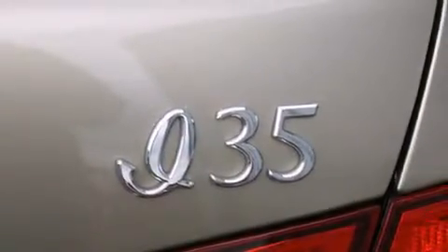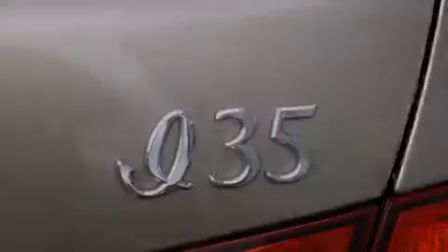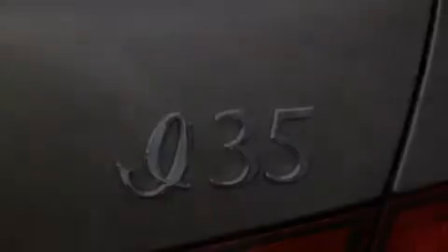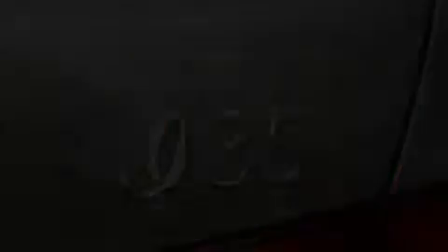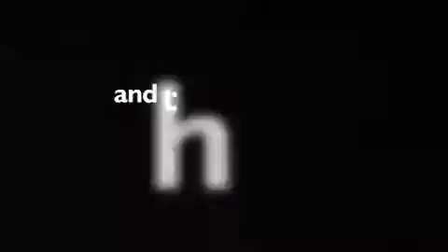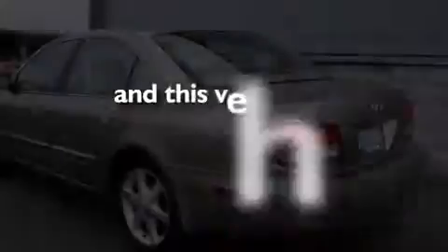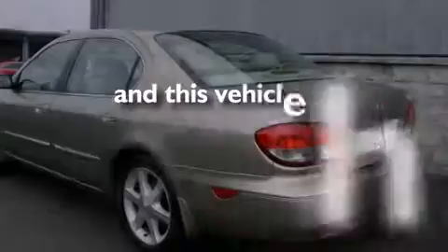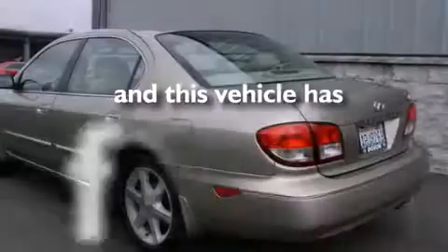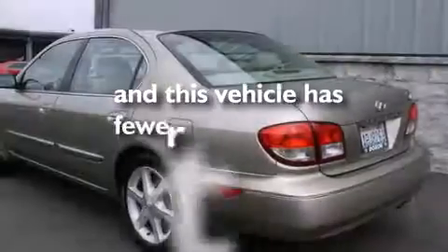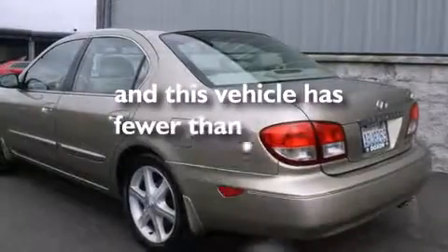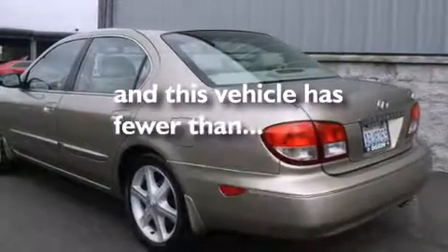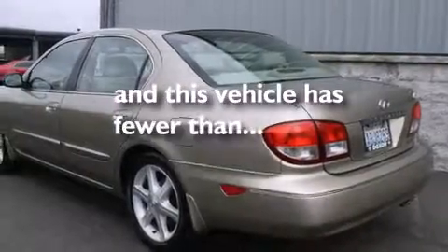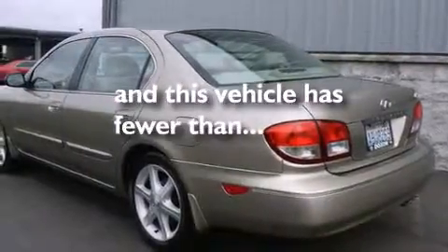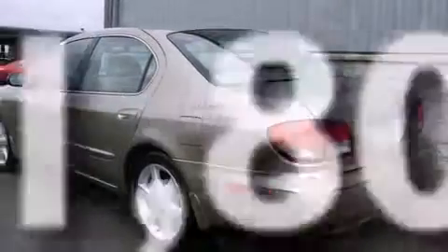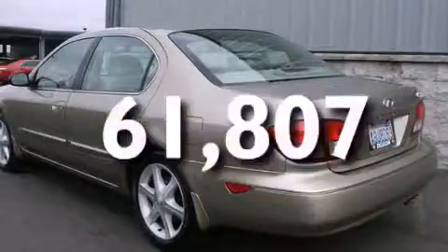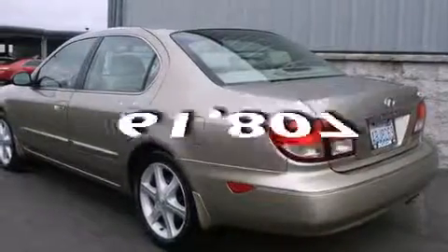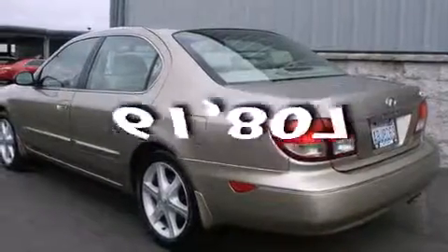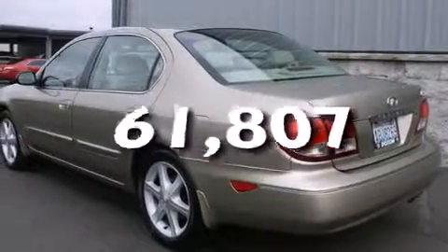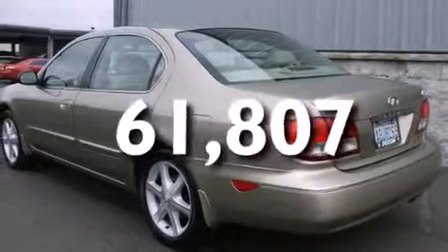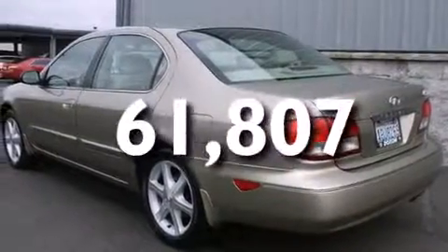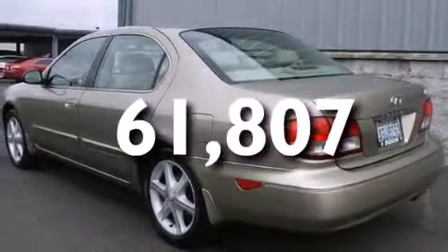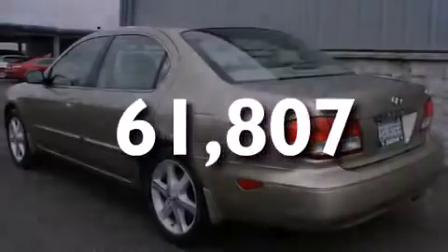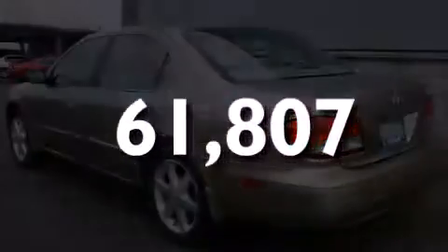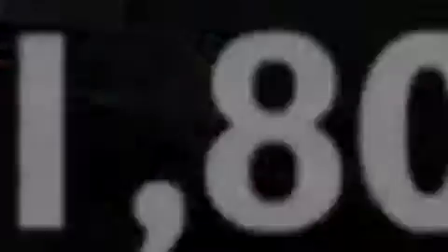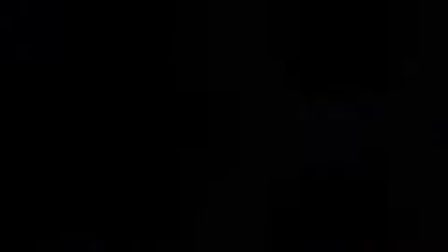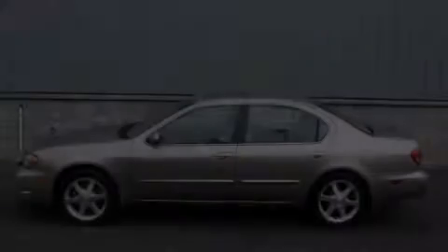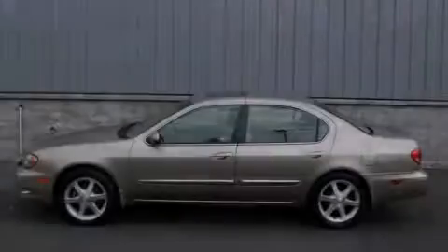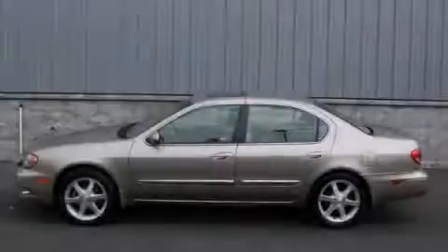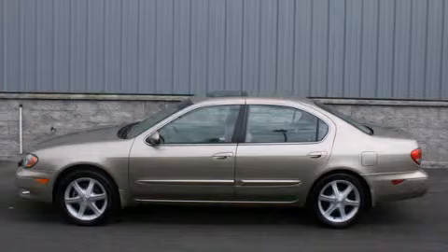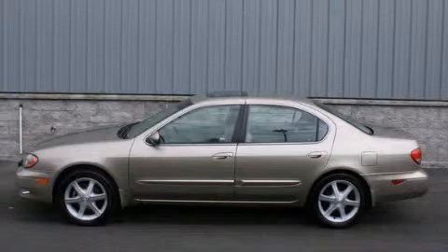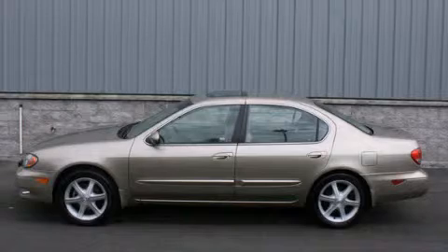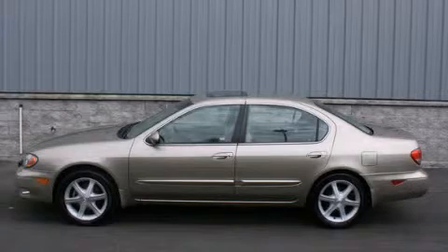This vehicle has fewer than 62,000 miles on the odometer. Please call today to reserve this vehicle for a test drive.